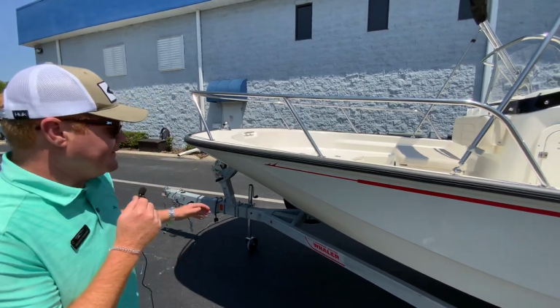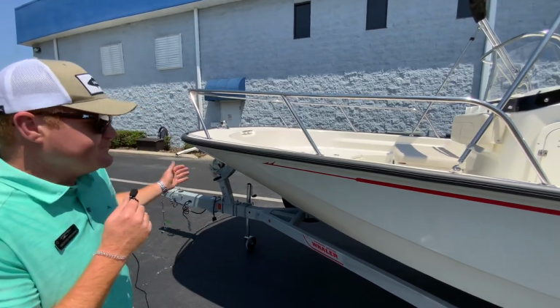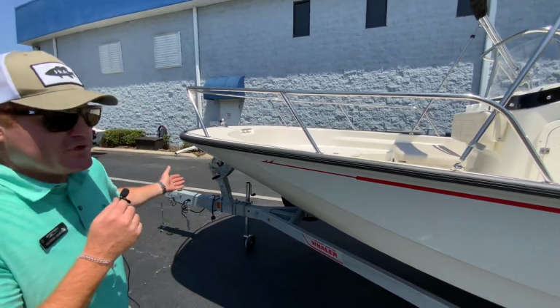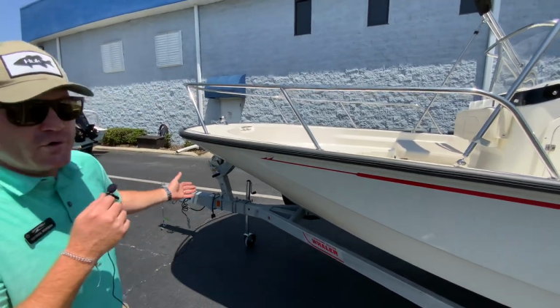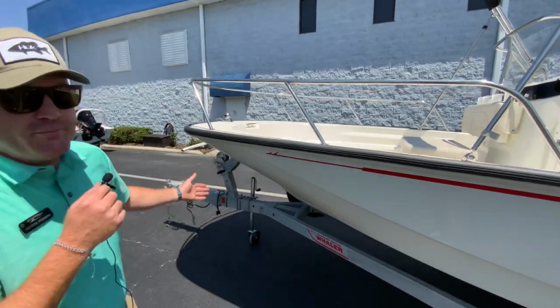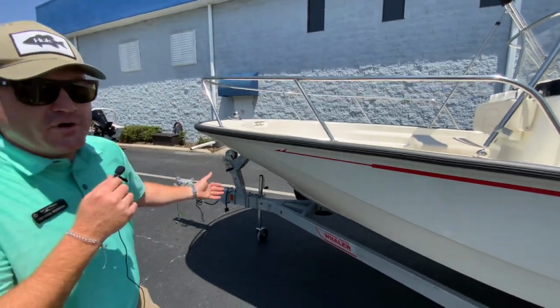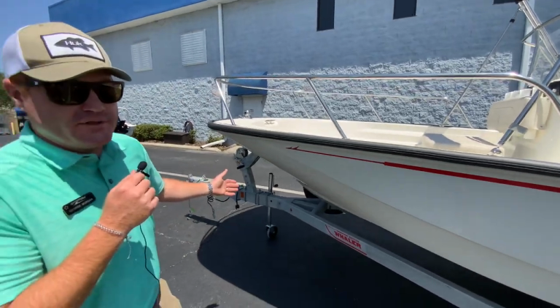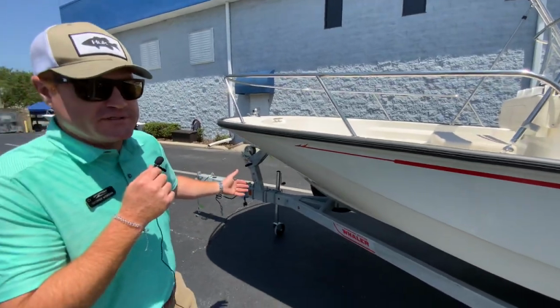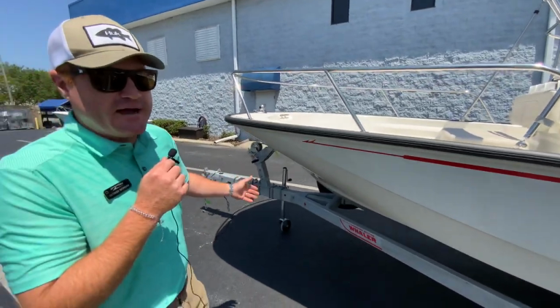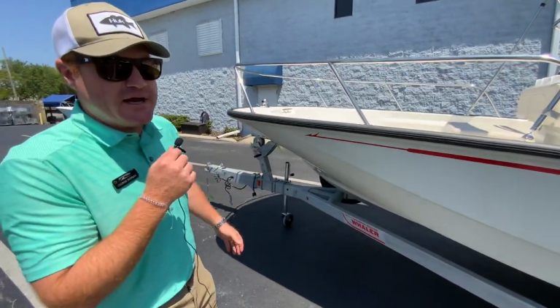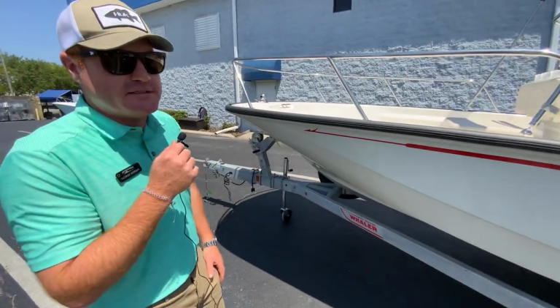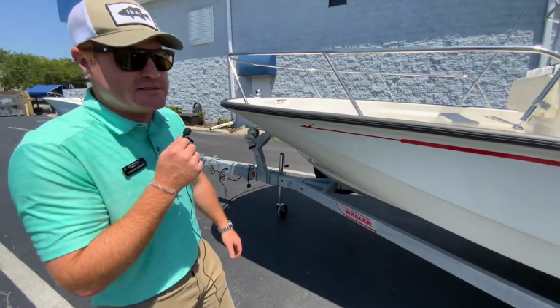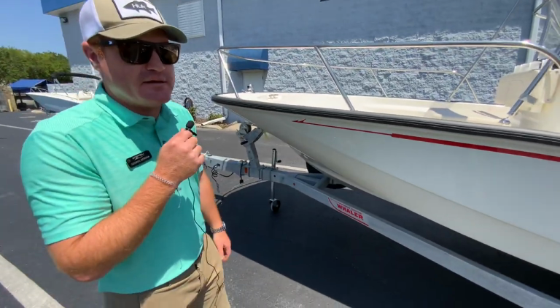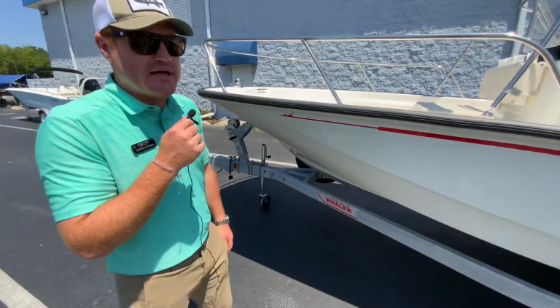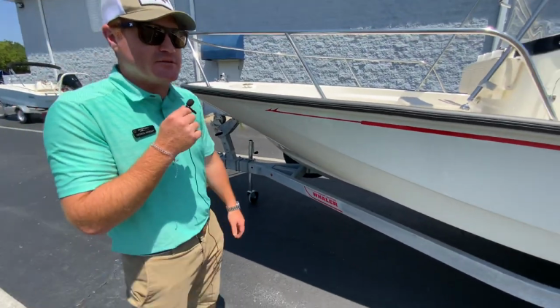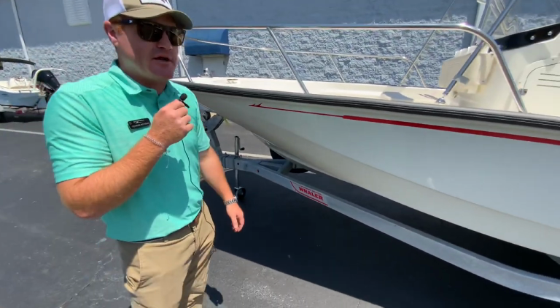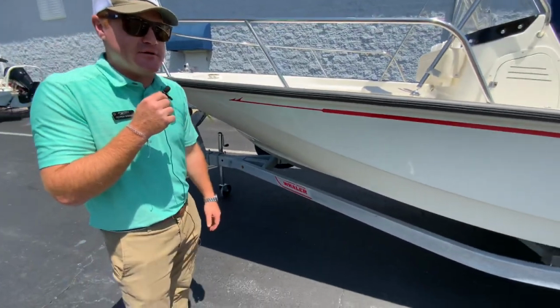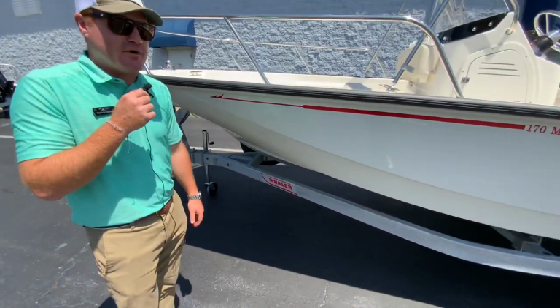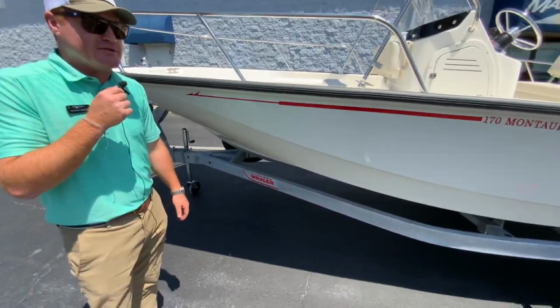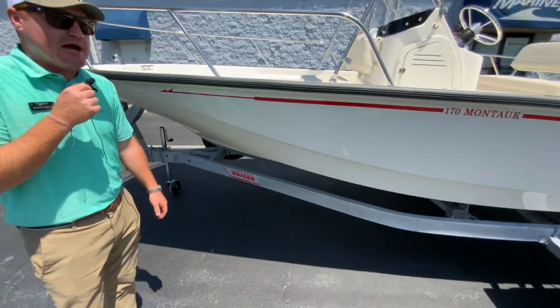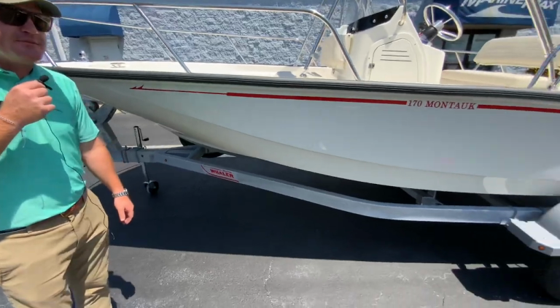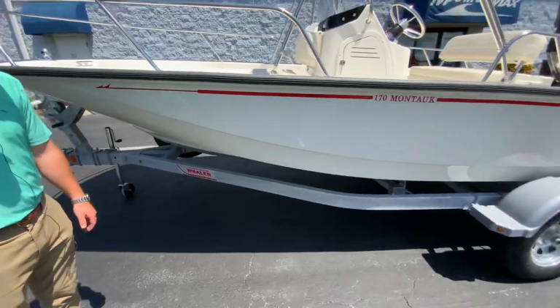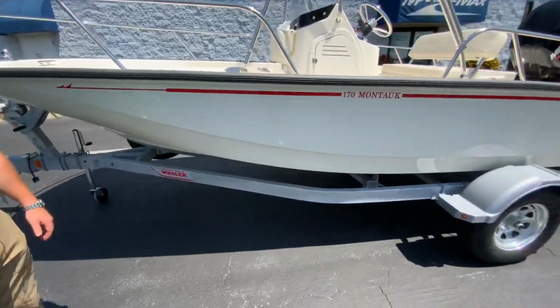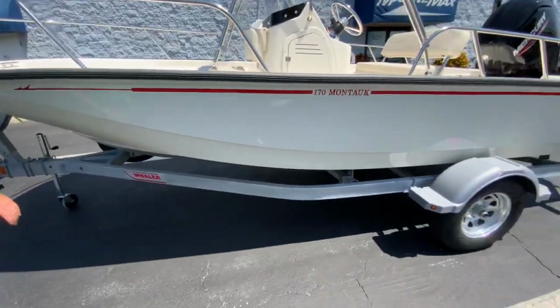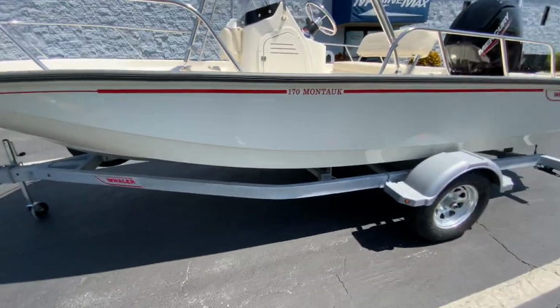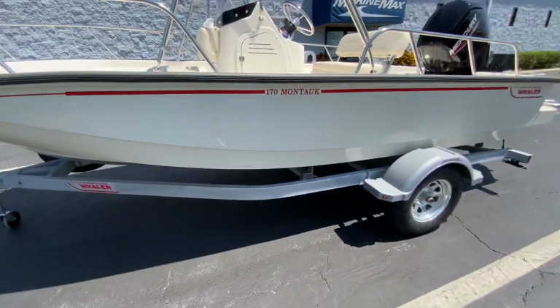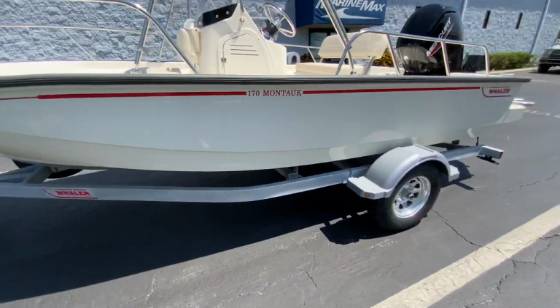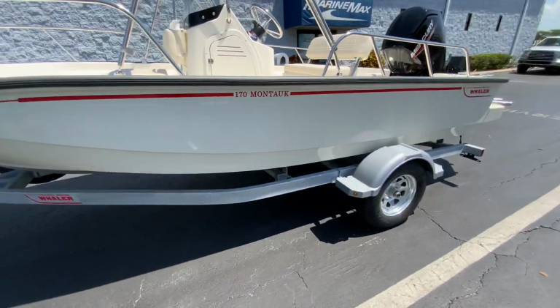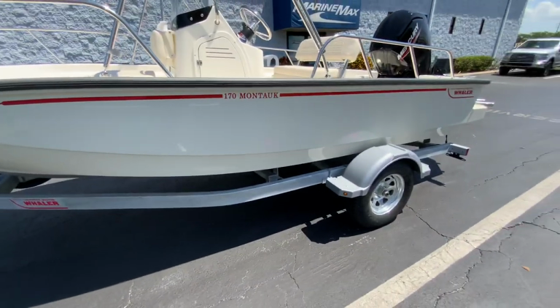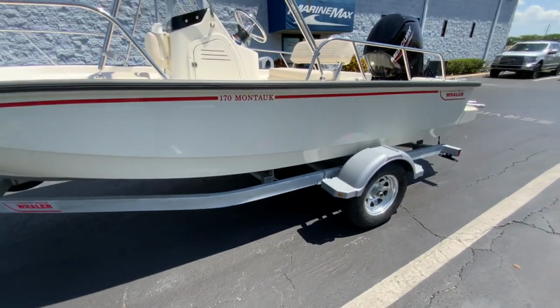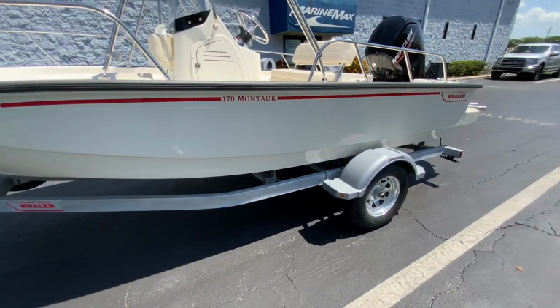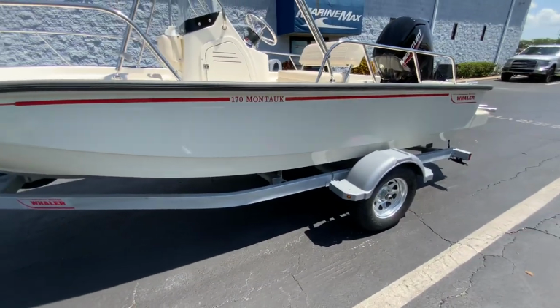You can order the boat with this galvanized single axle trailer. Brakes are optional. LED lighting and a swing tongue are included.